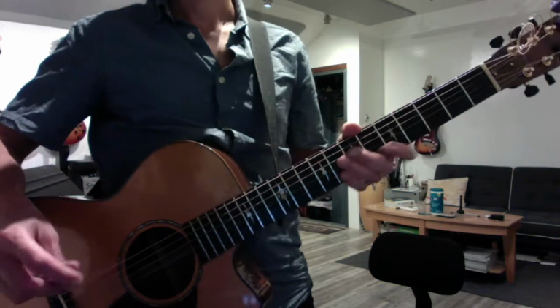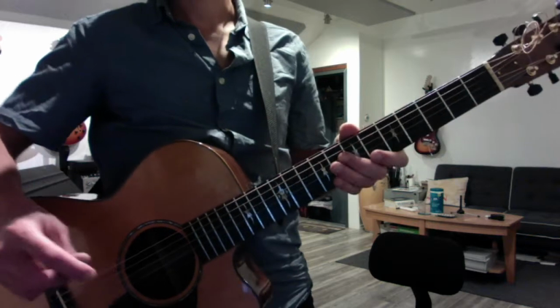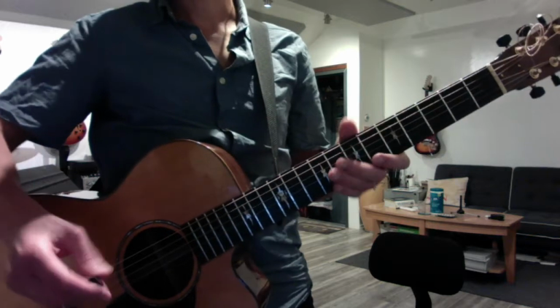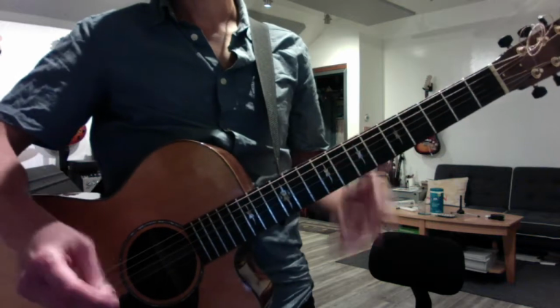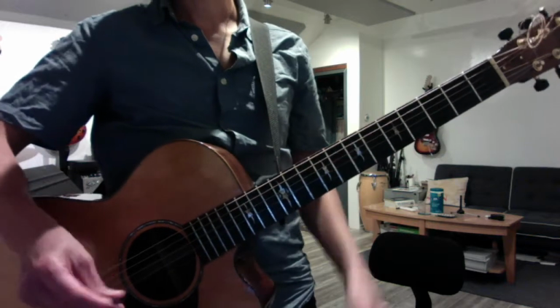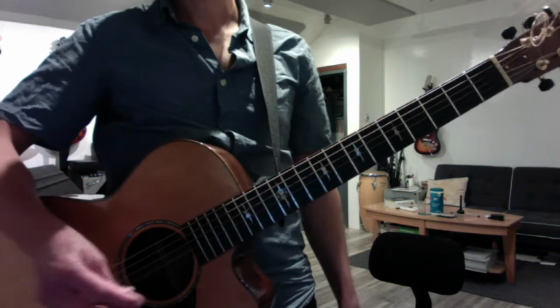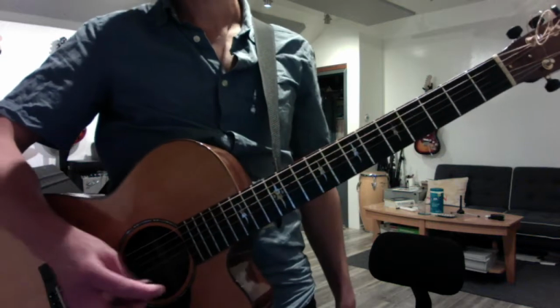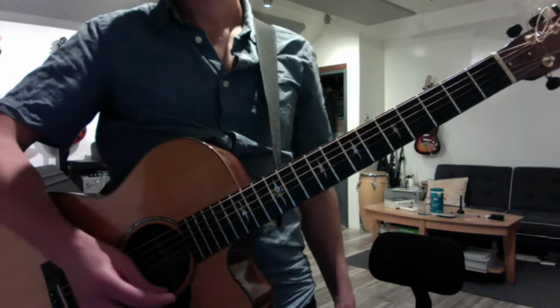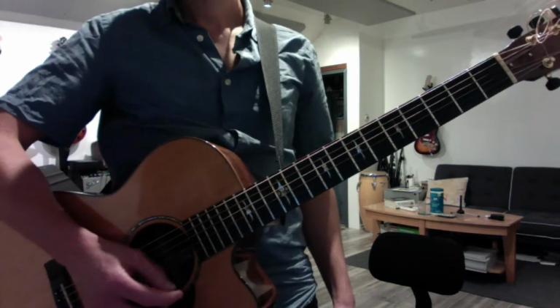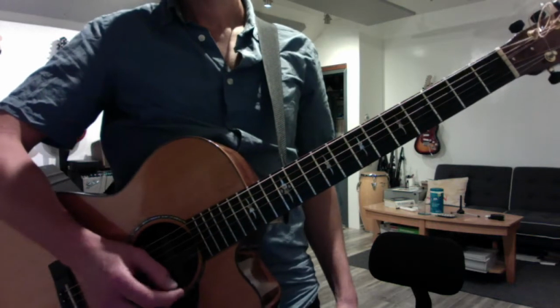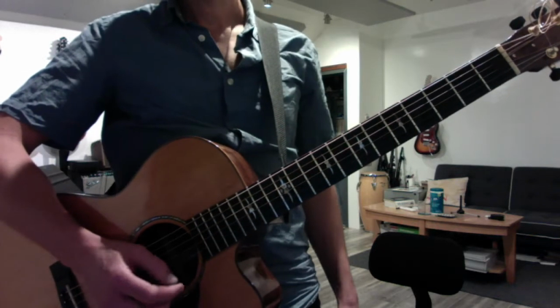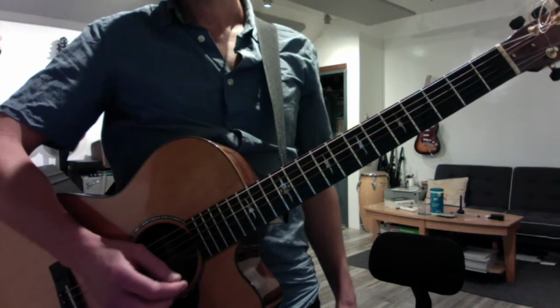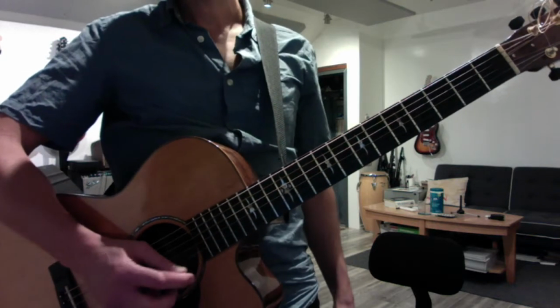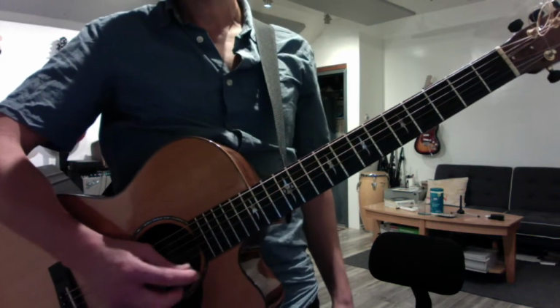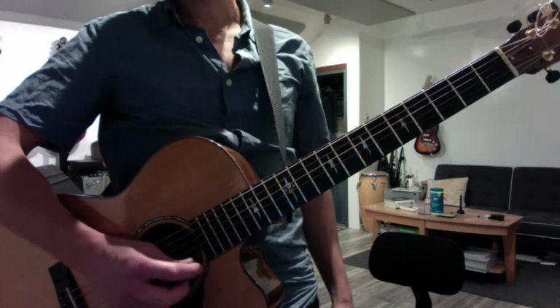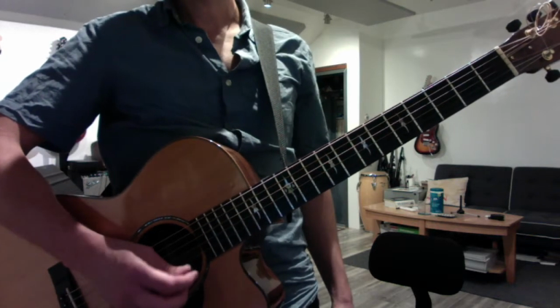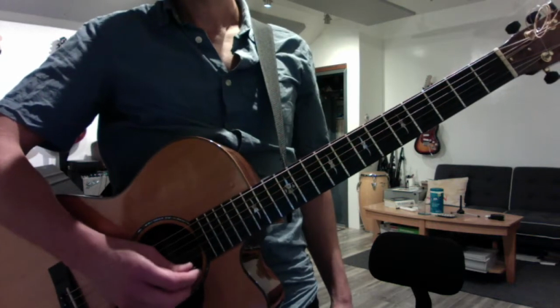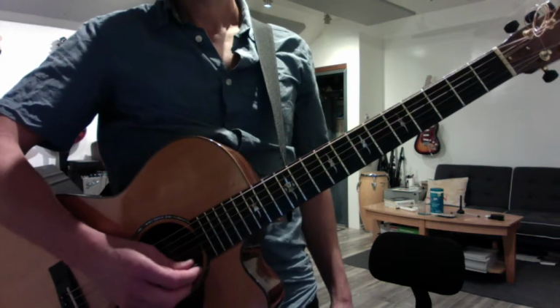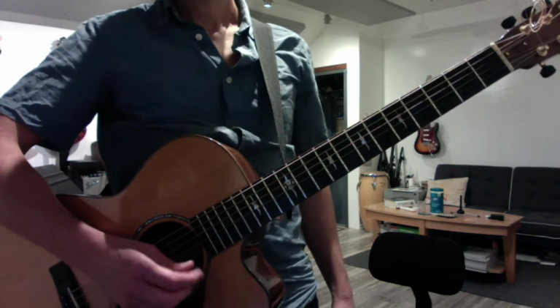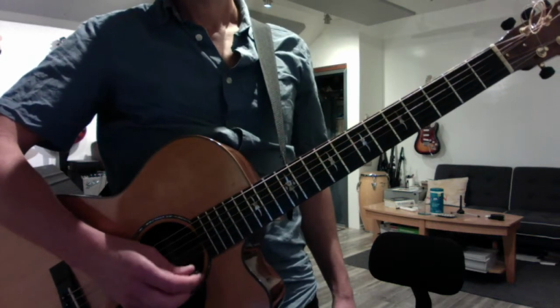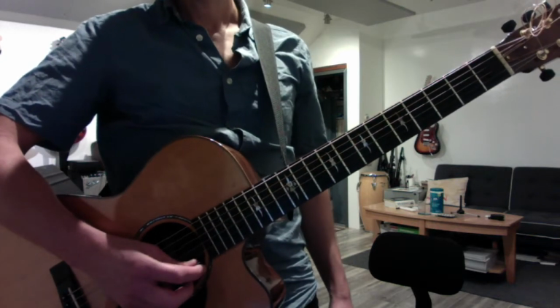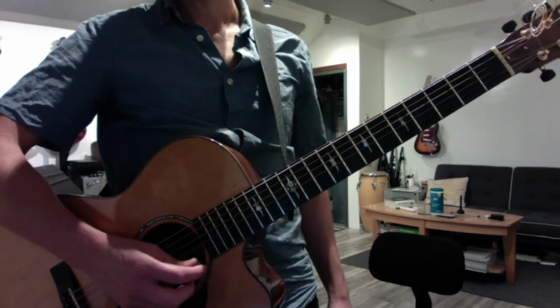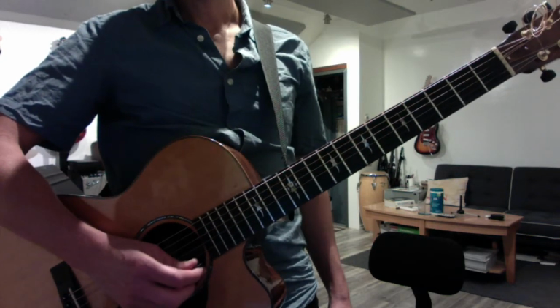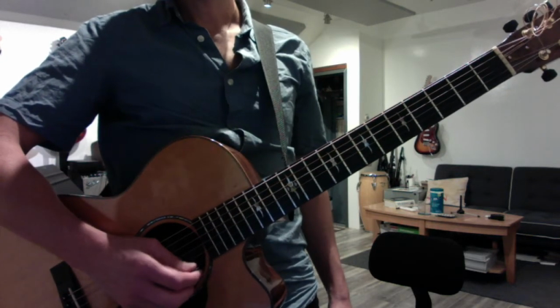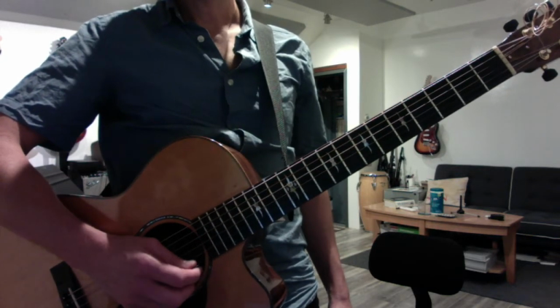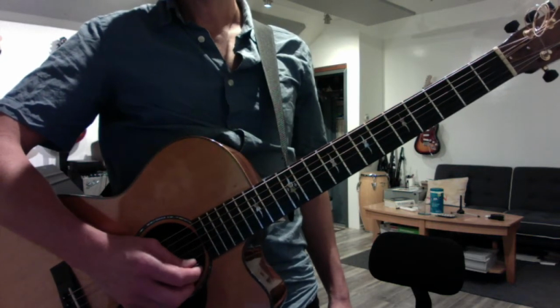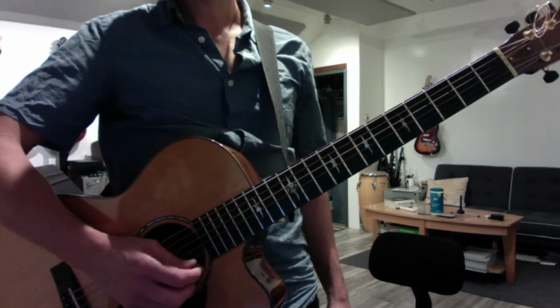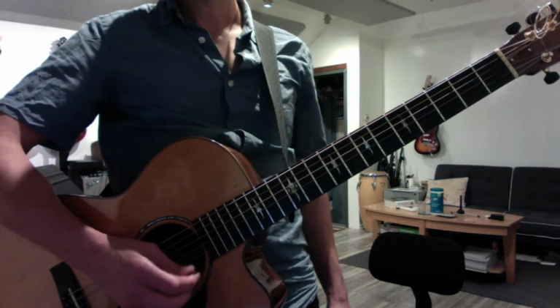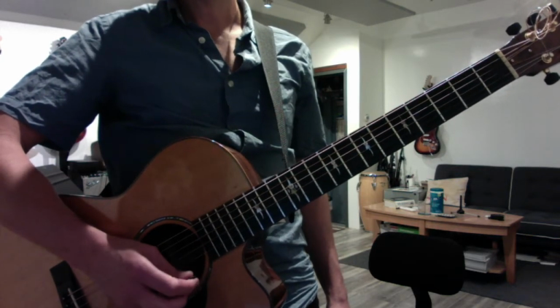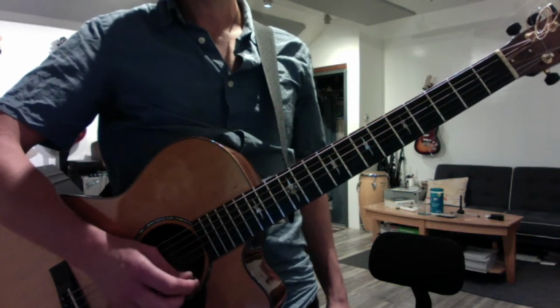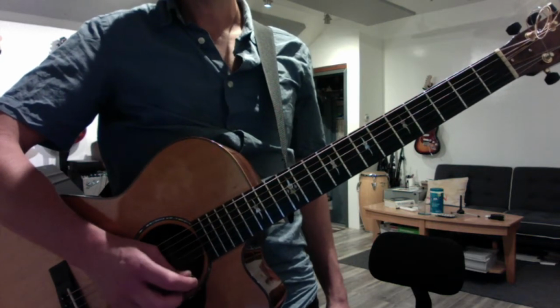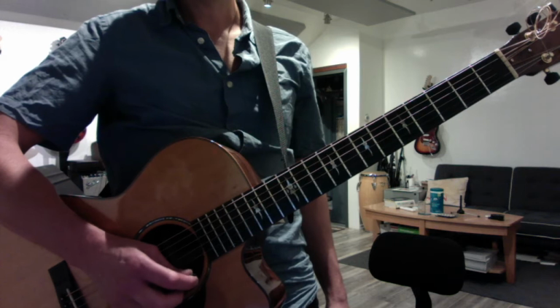Tom, hey friend. Nice job today. Continue to work on your precision picking here.